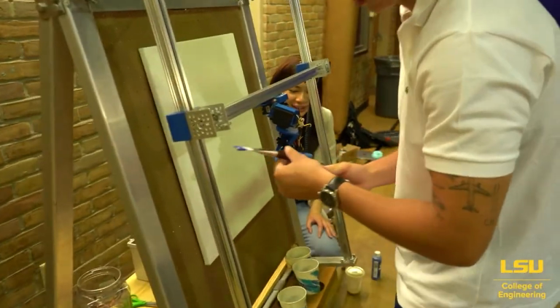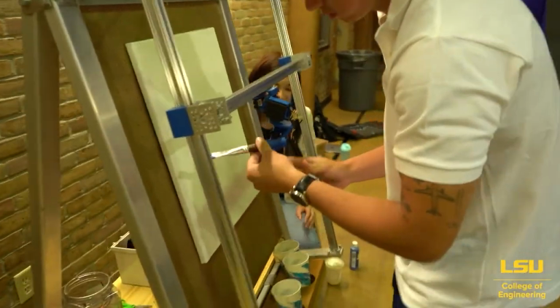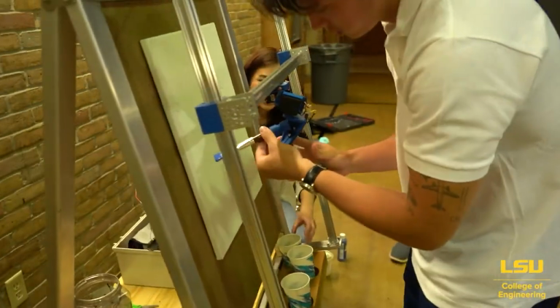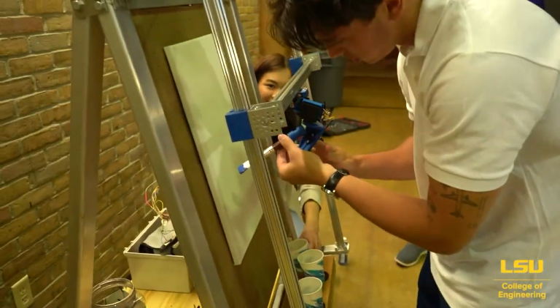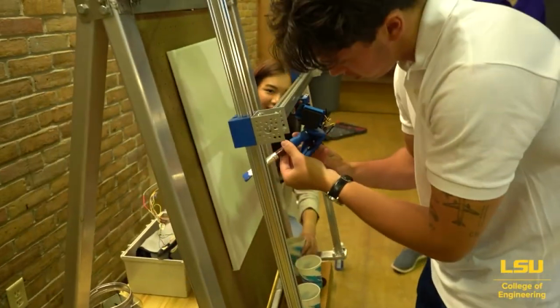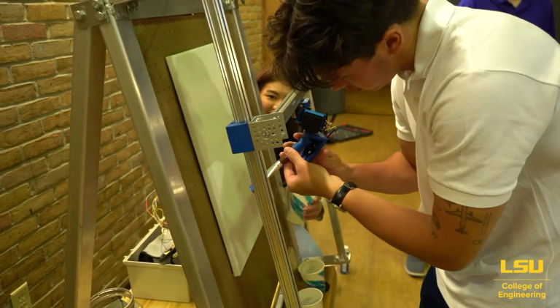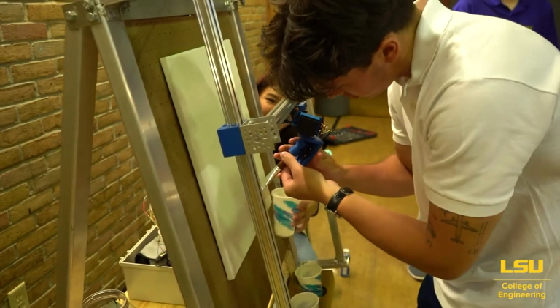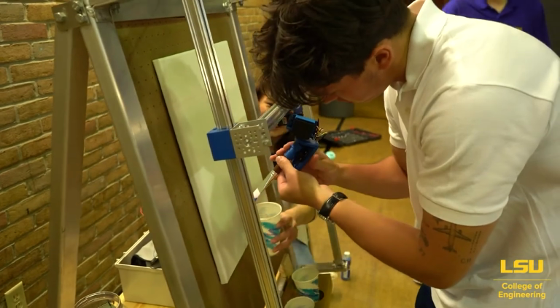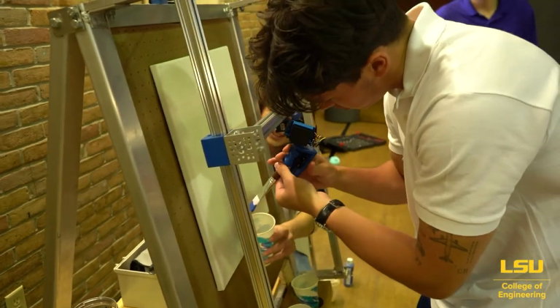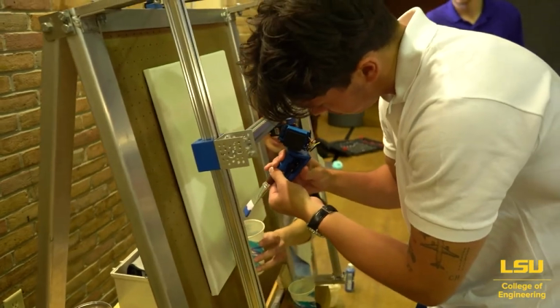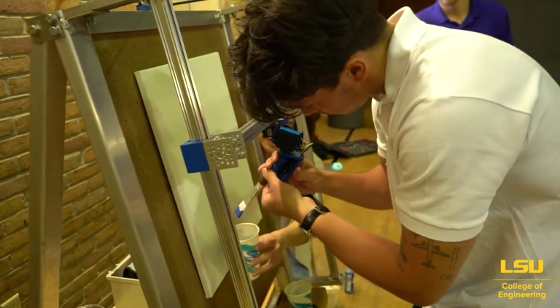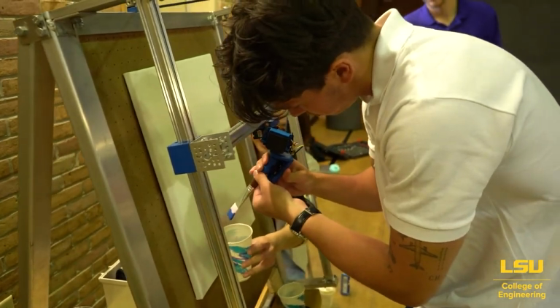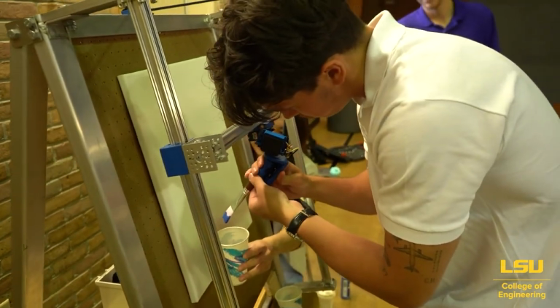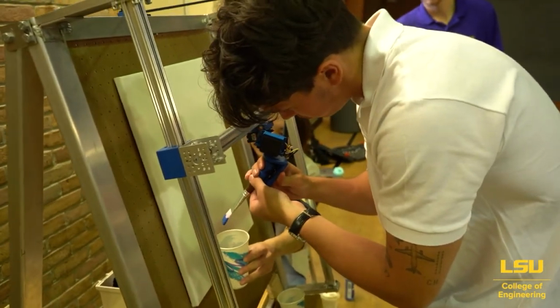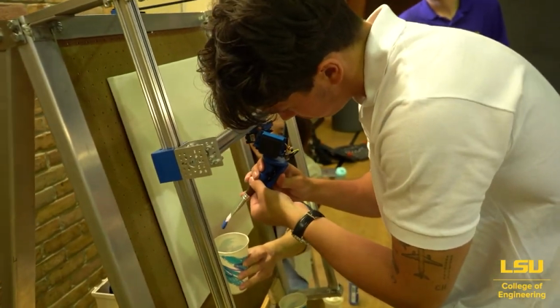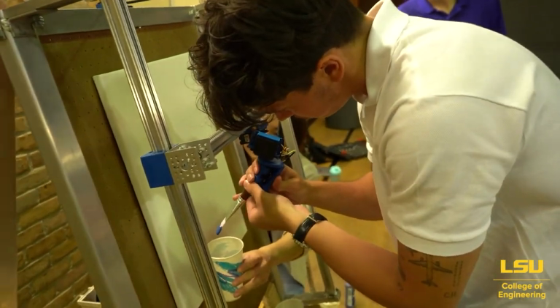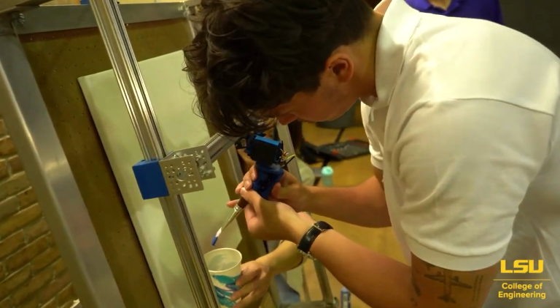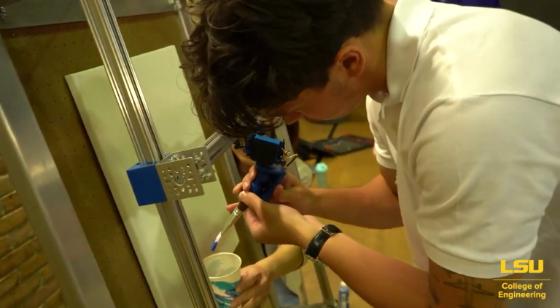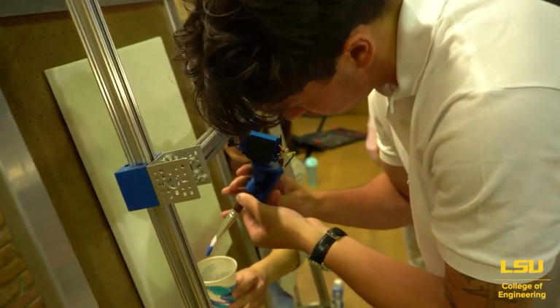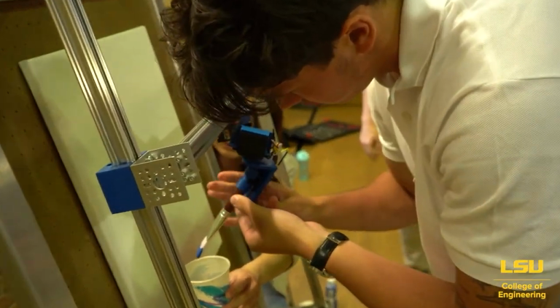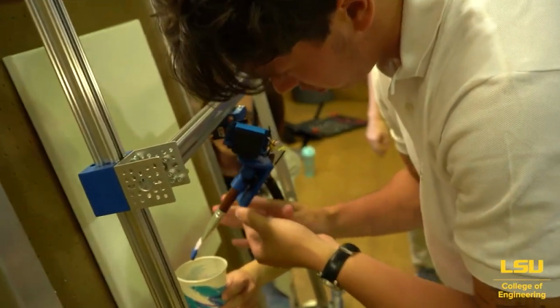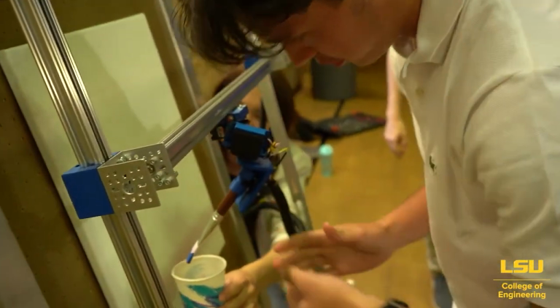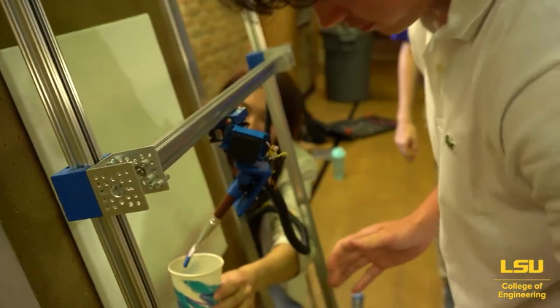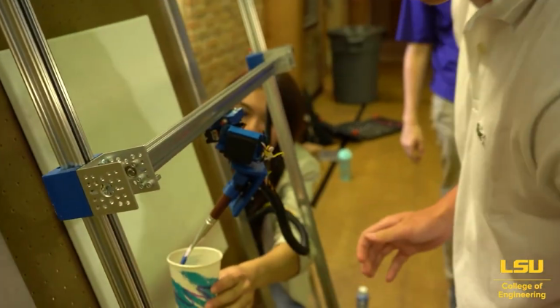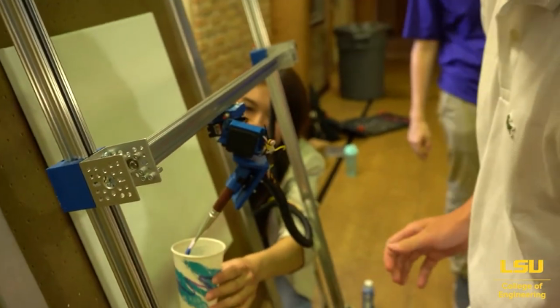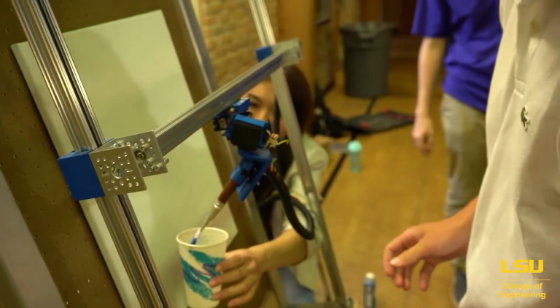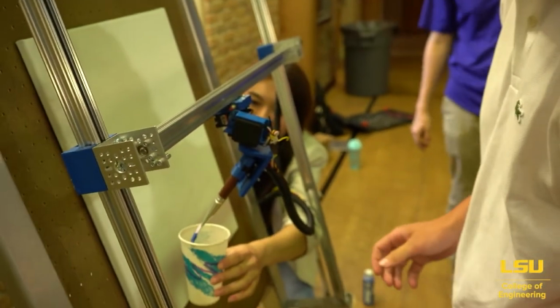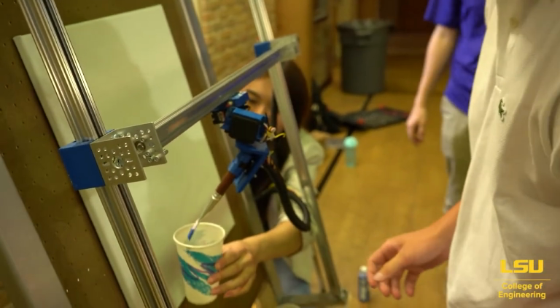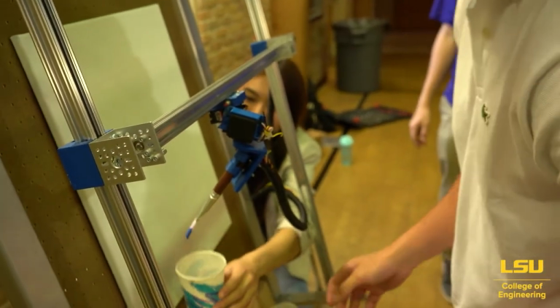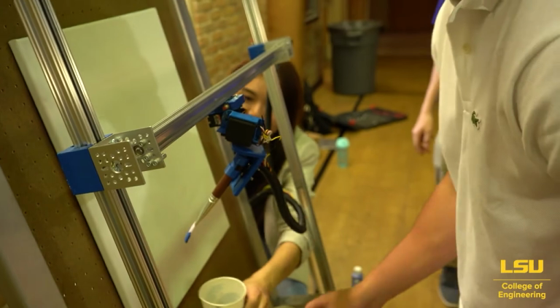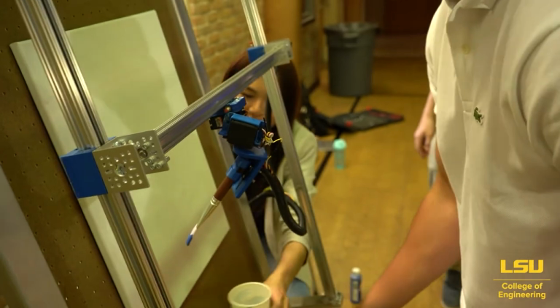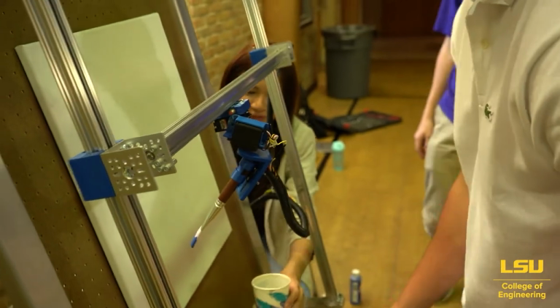My role in this project was to design and create the motion system, which is essentially what moves the brush up and down and applies the paint through canvas.